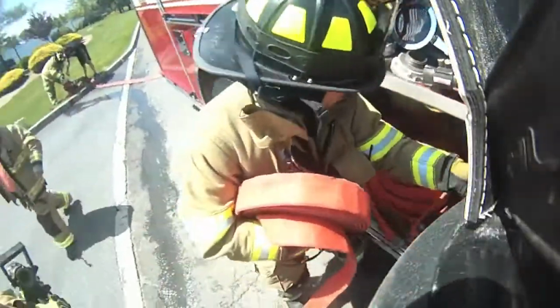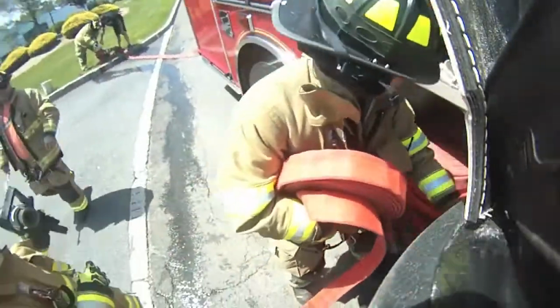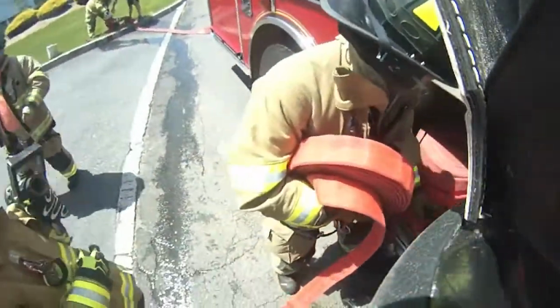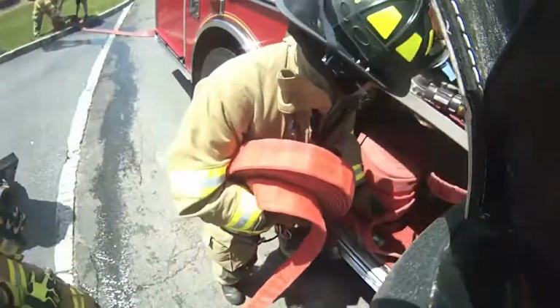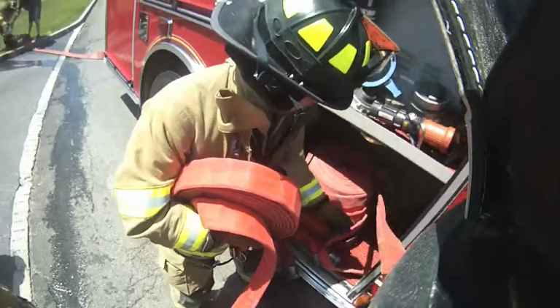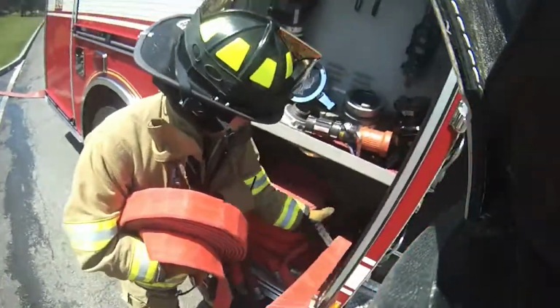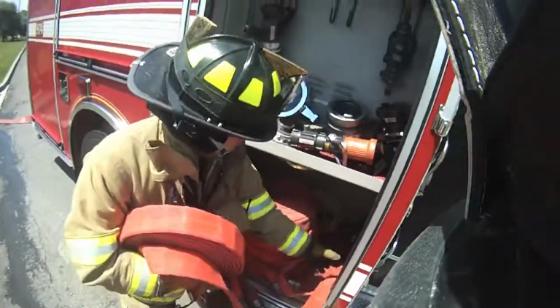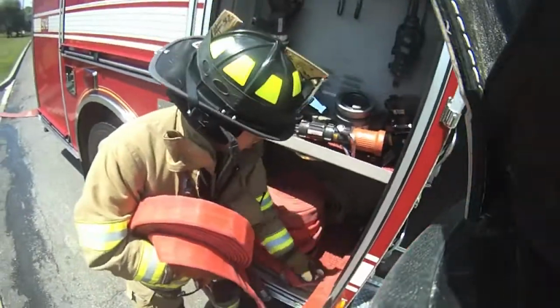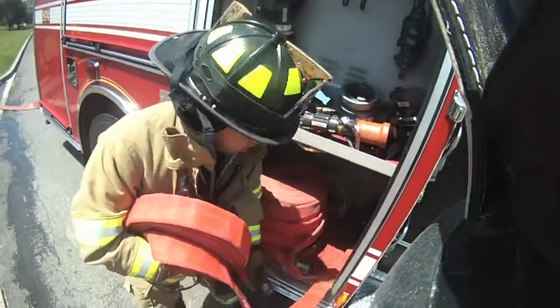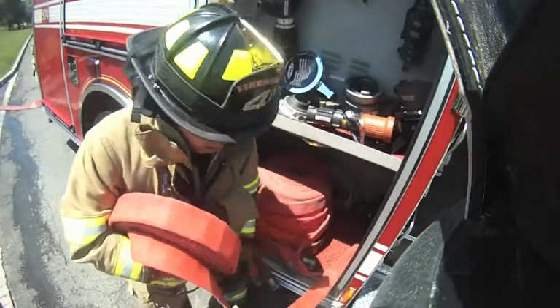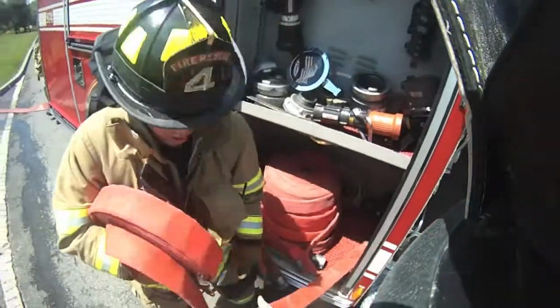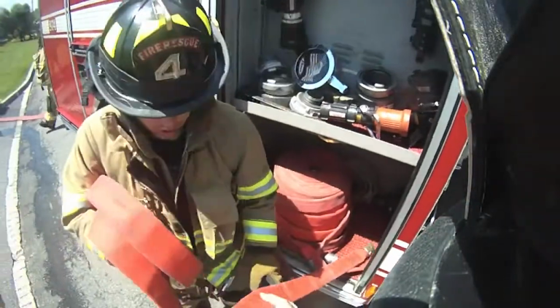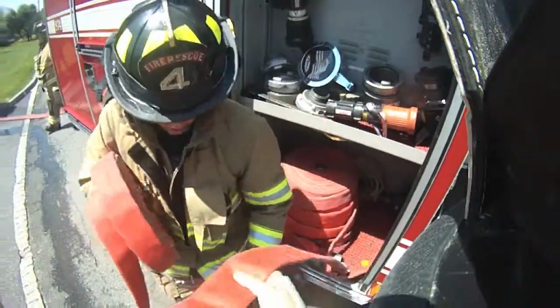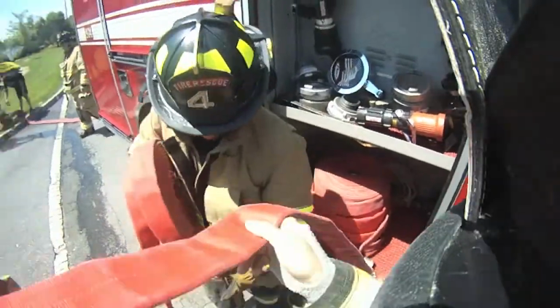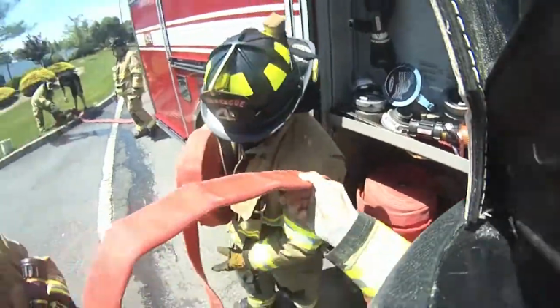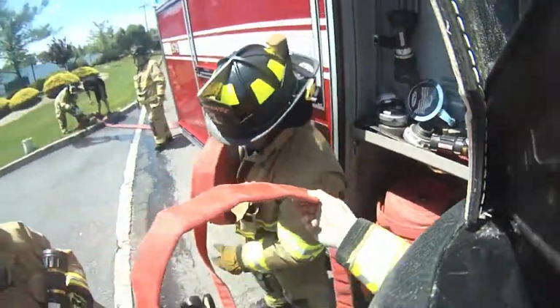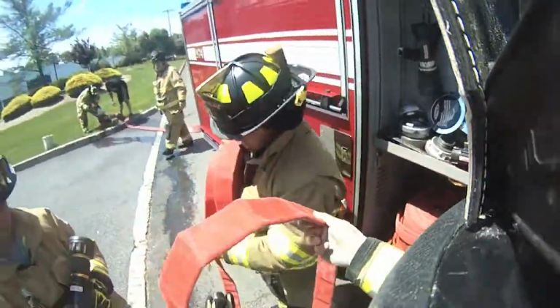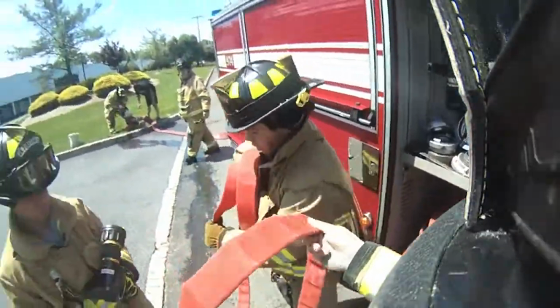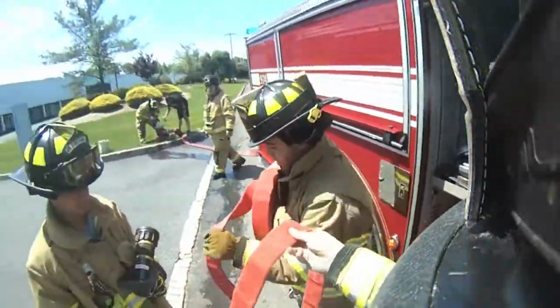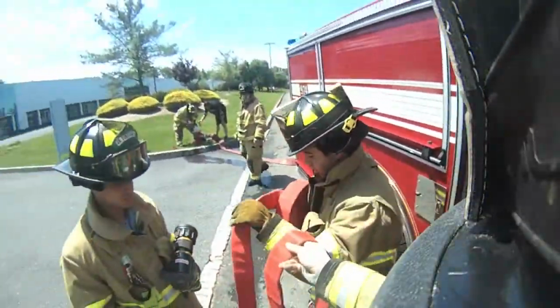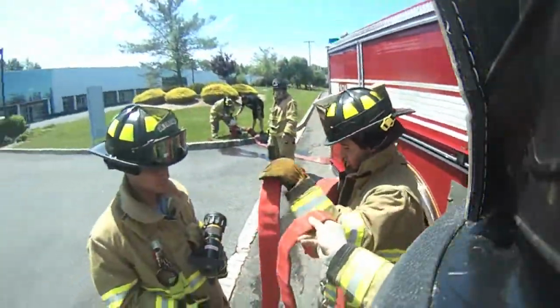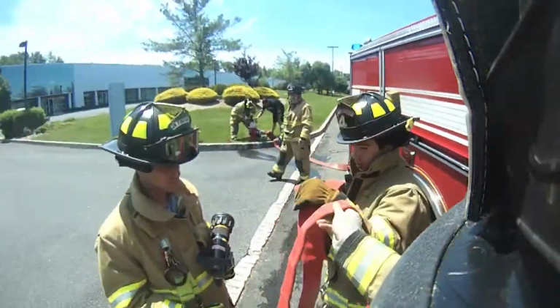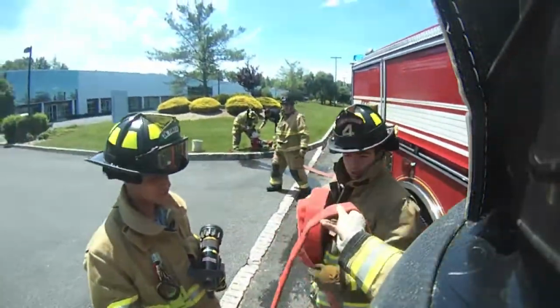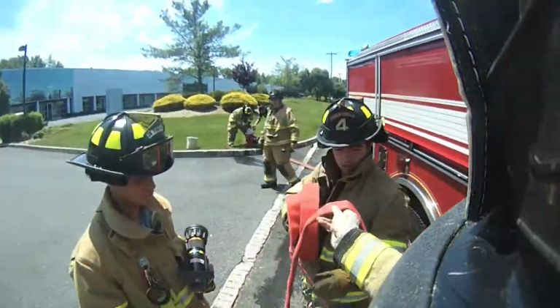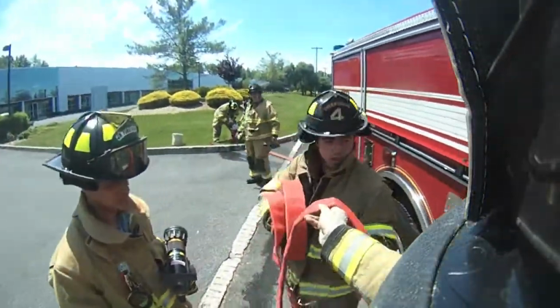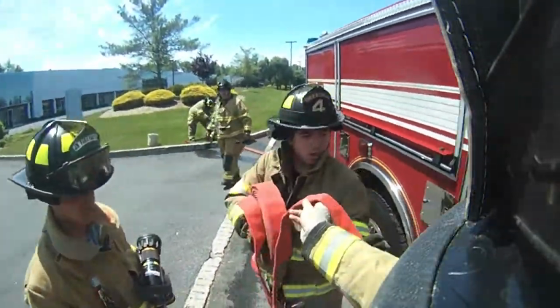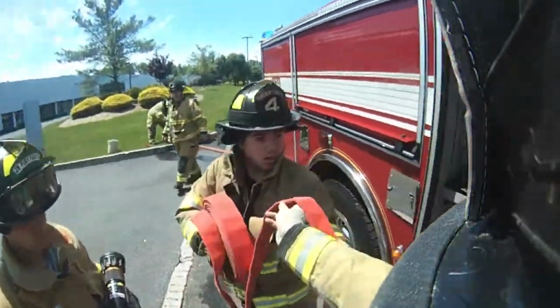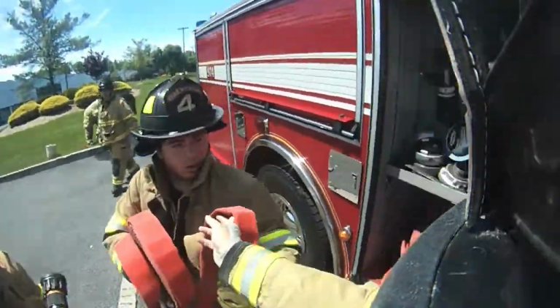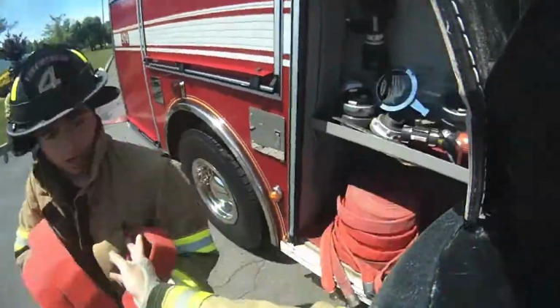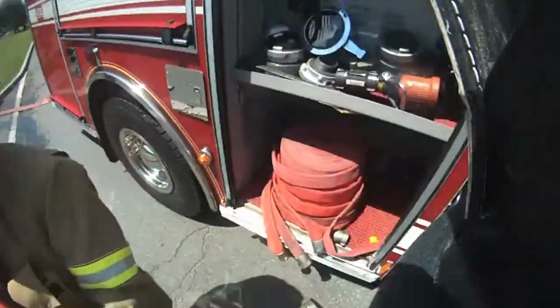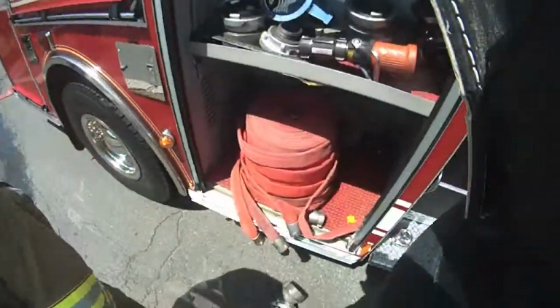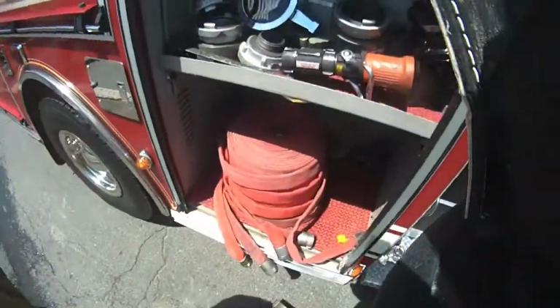Hey, check out. Justin, maybe I'm going to go from this side right here, bro. We're going to go right there.